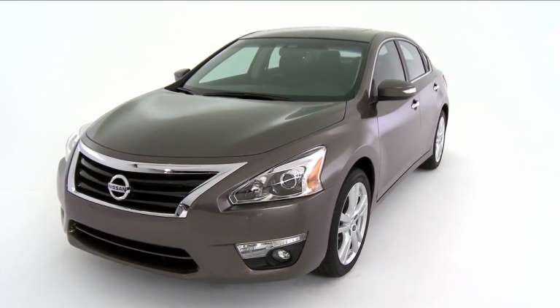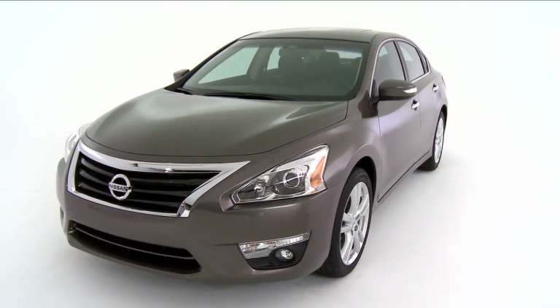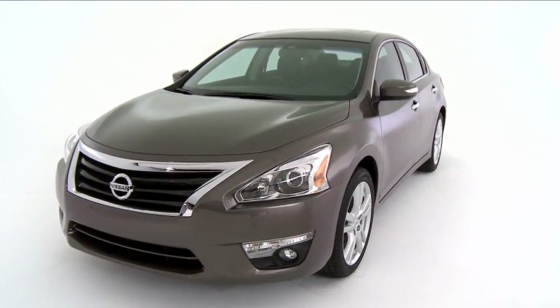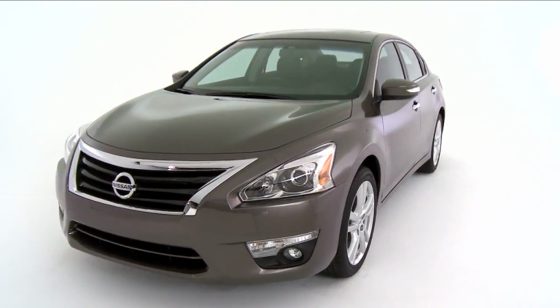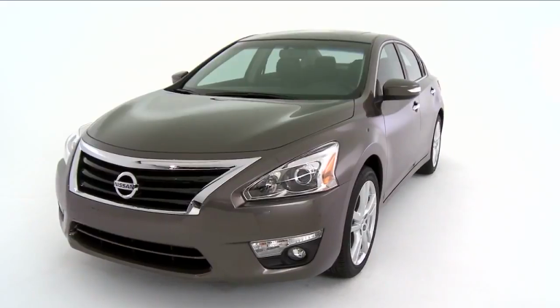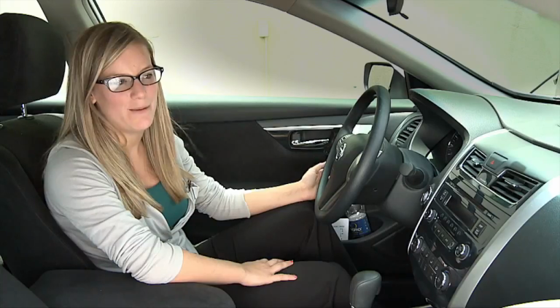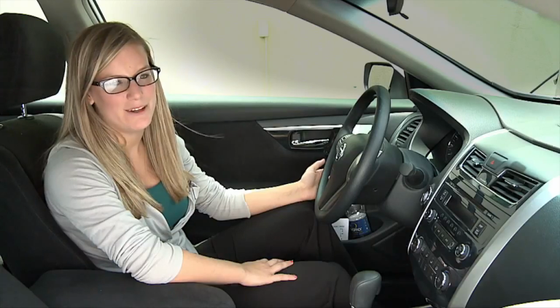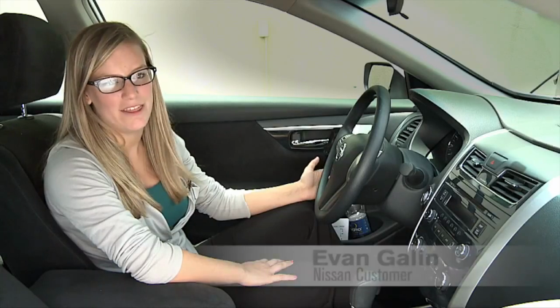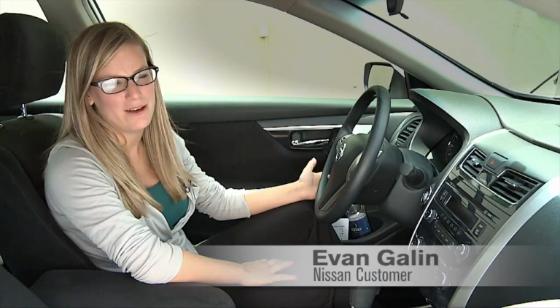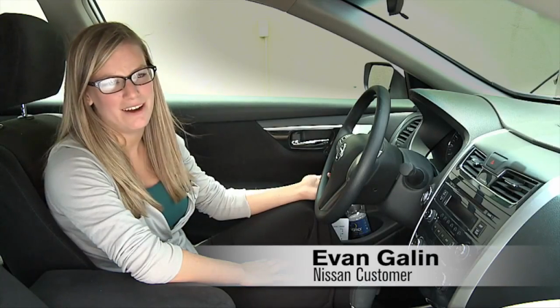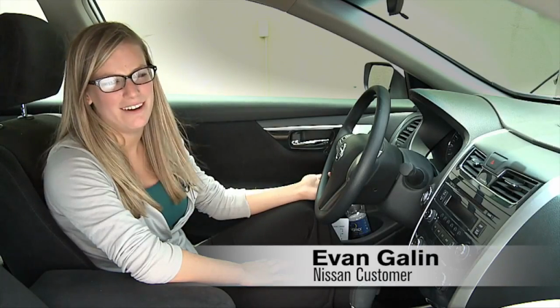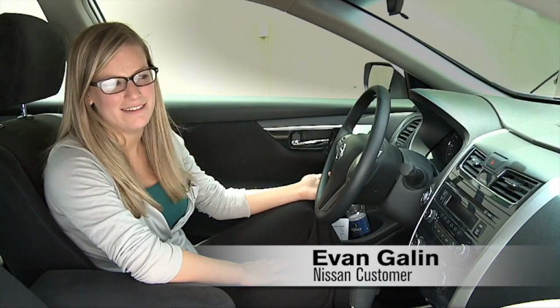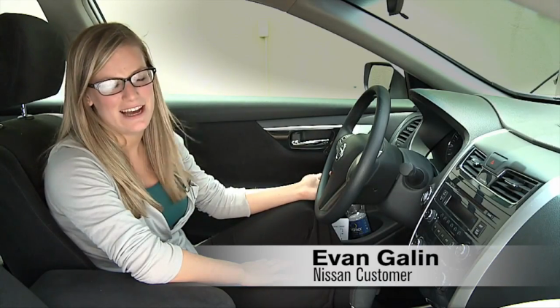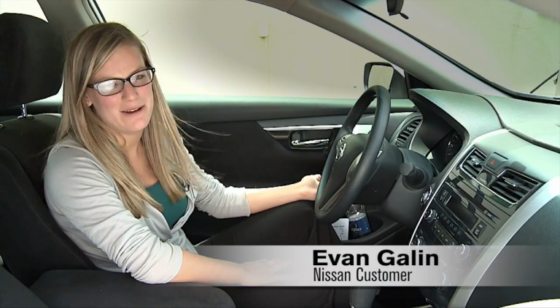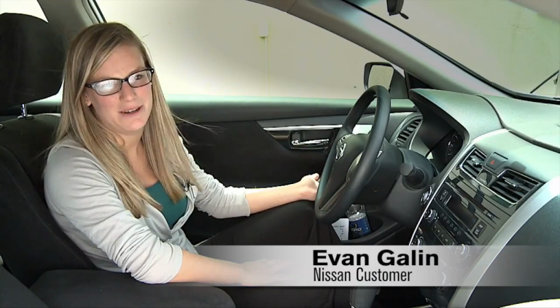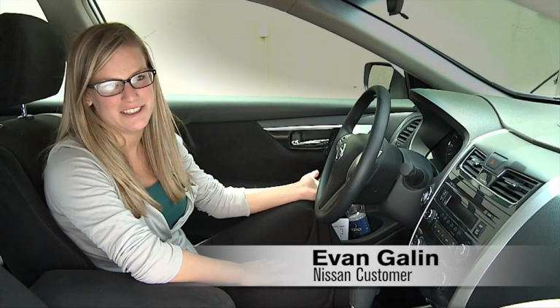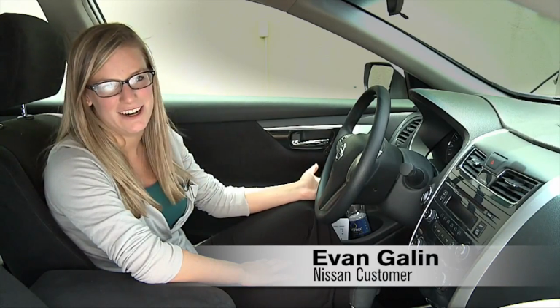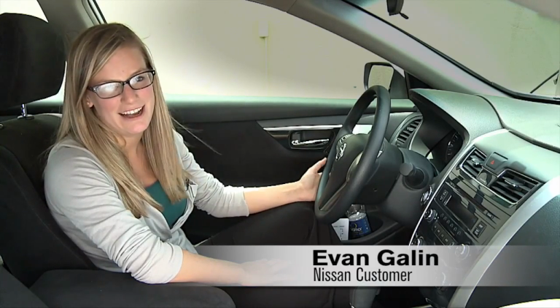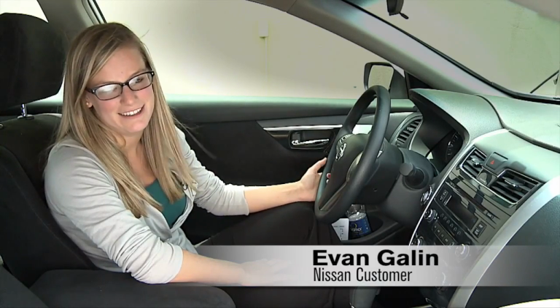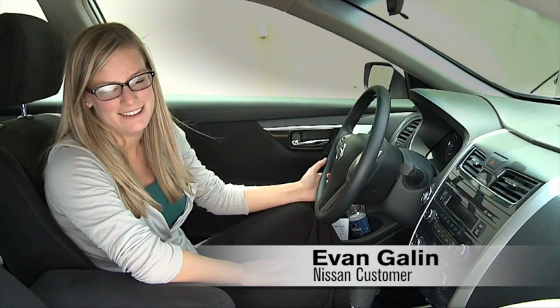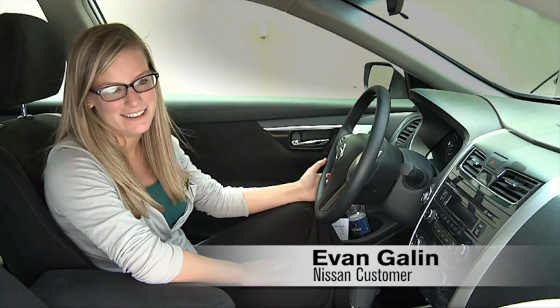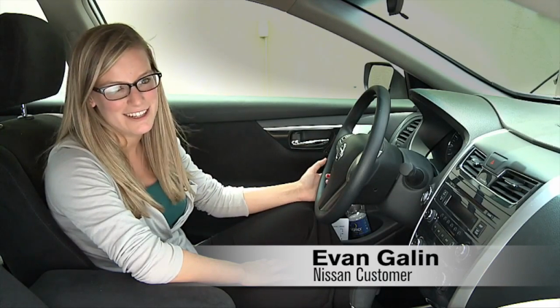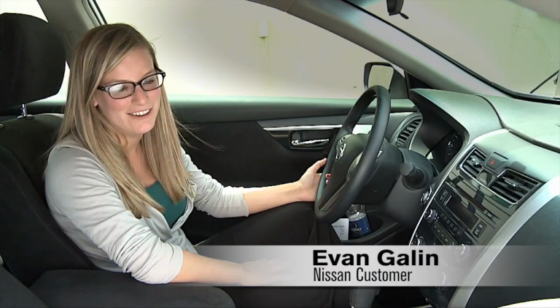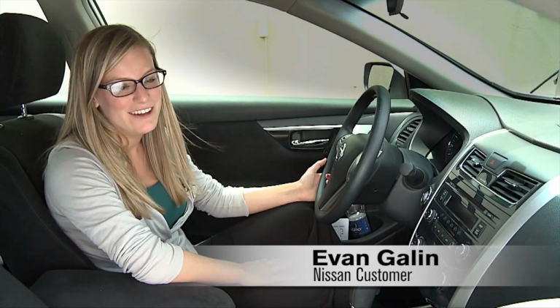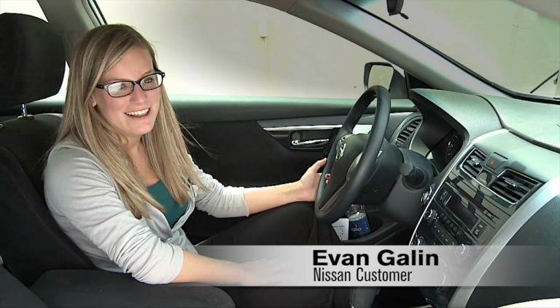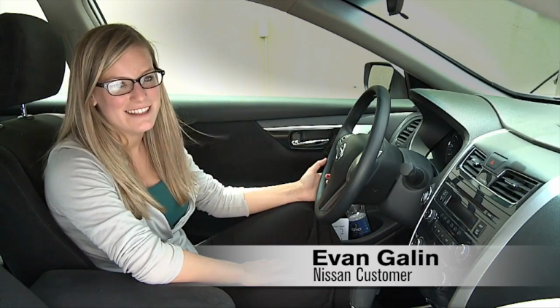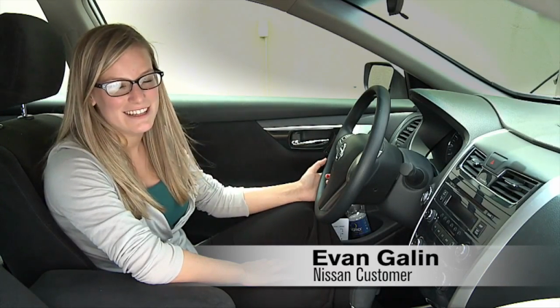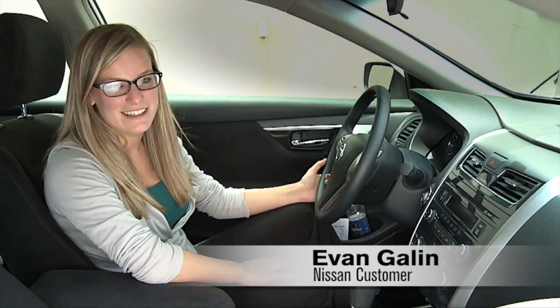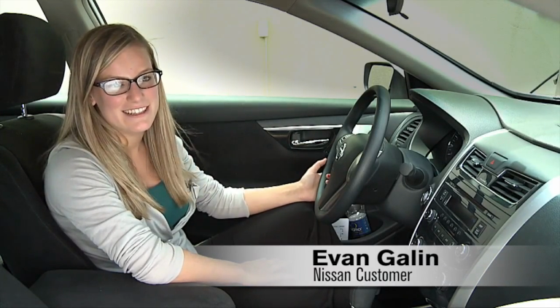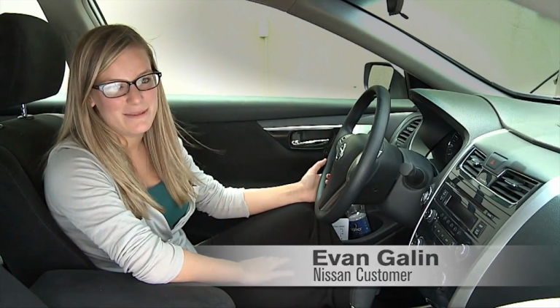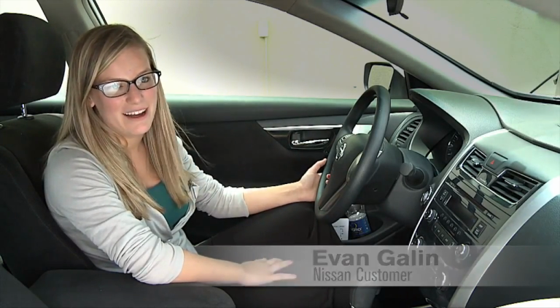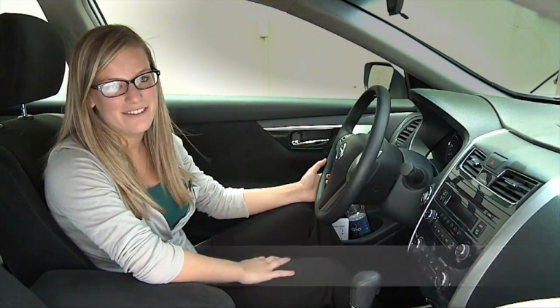I think a lot of people probably don't think about tire pressure. I didn't, and so this is a good system to have.